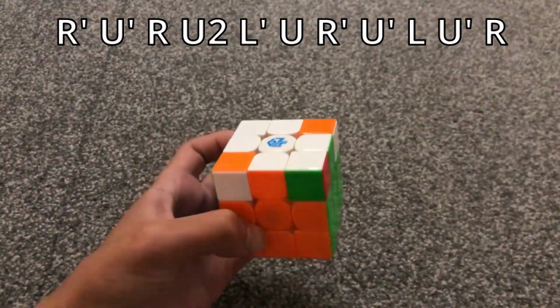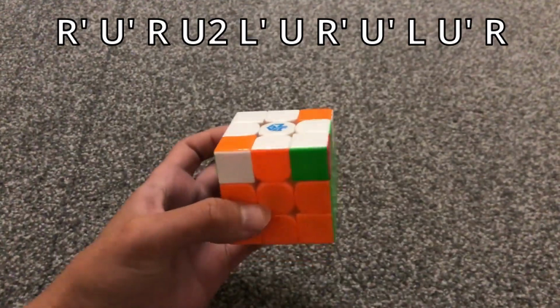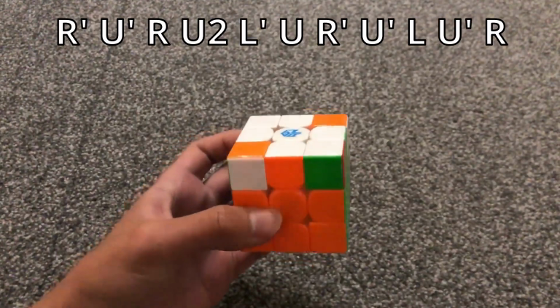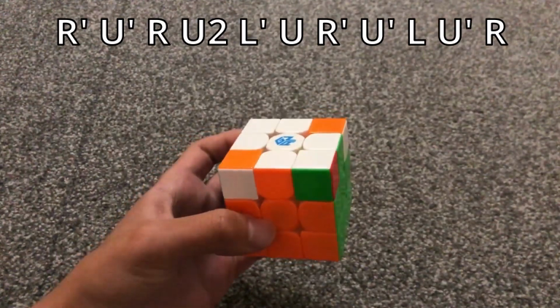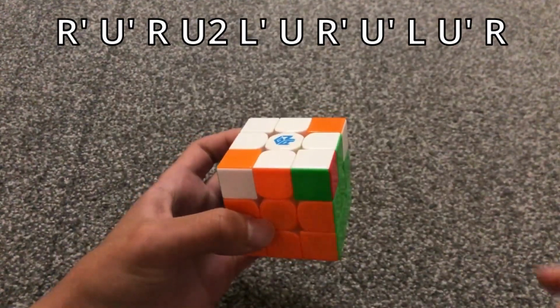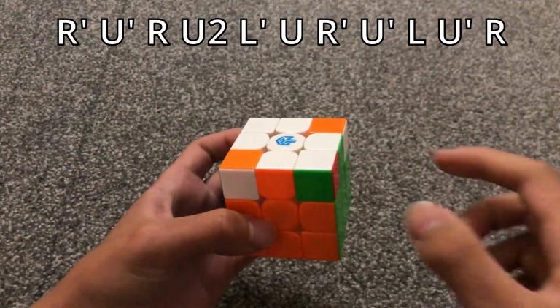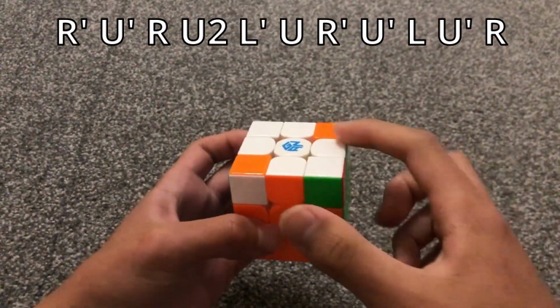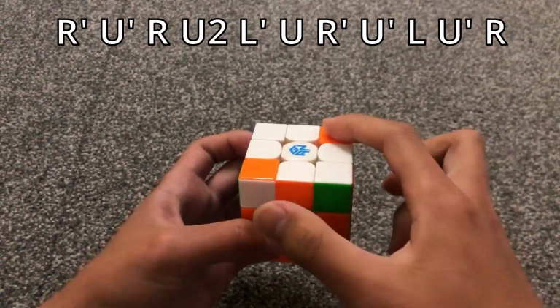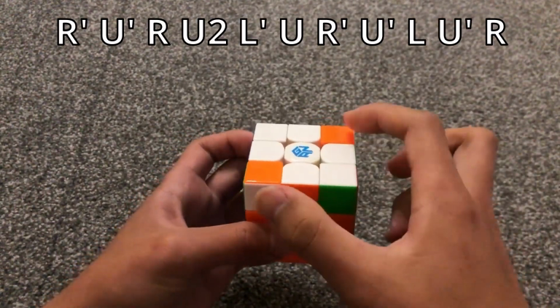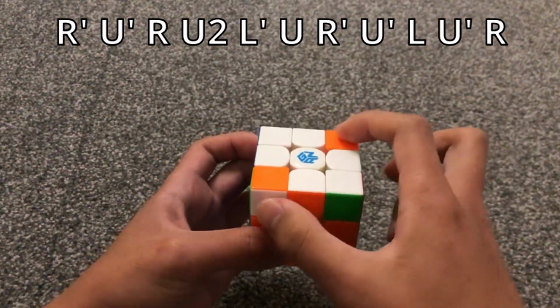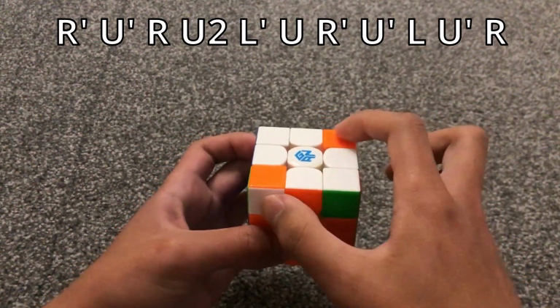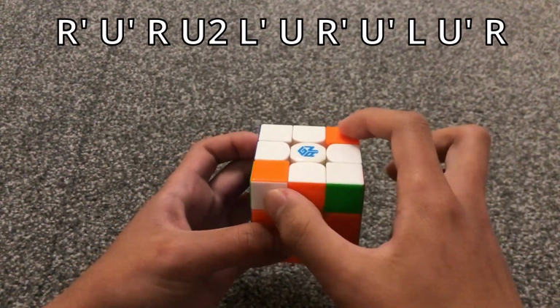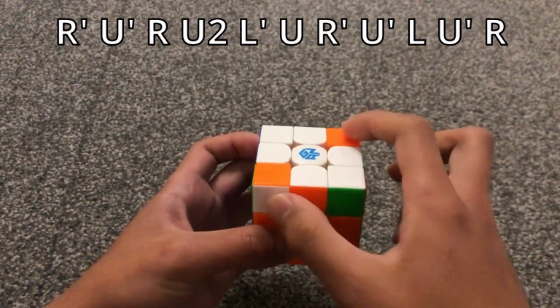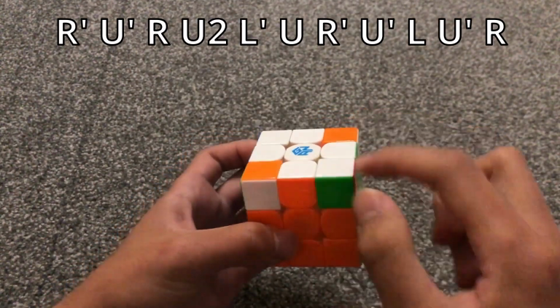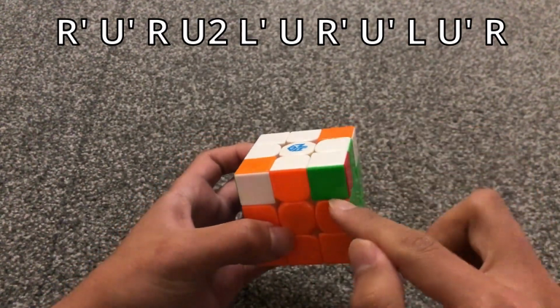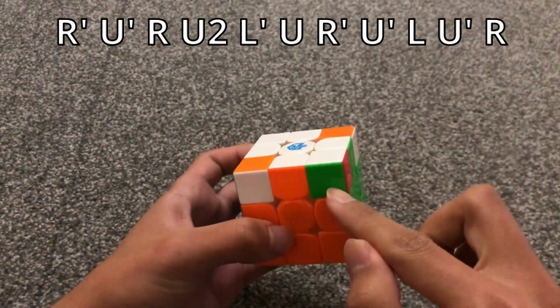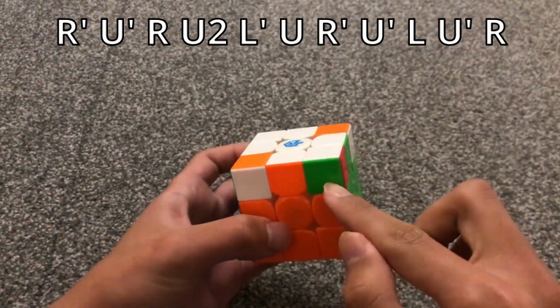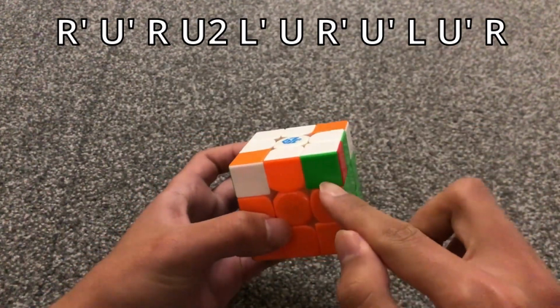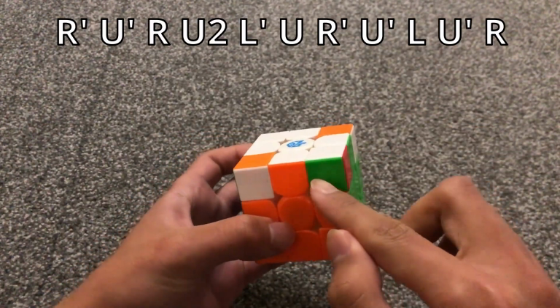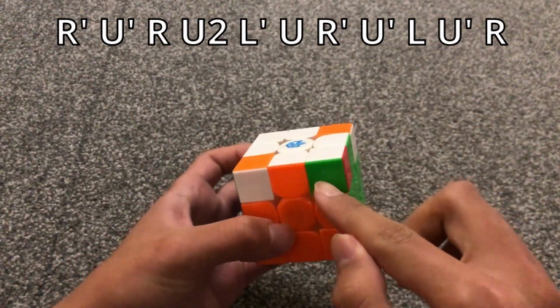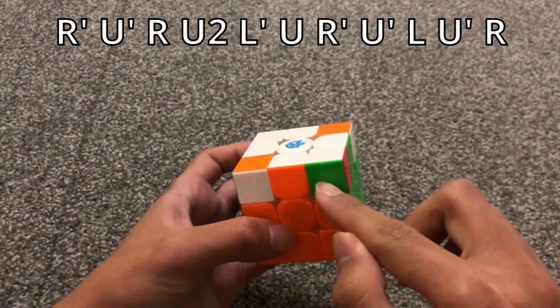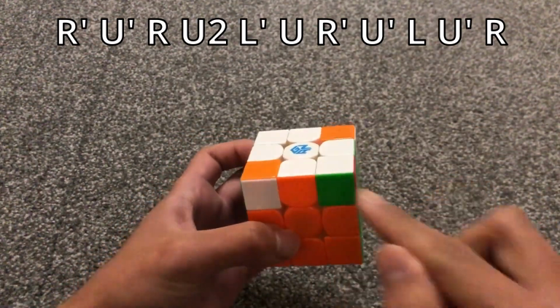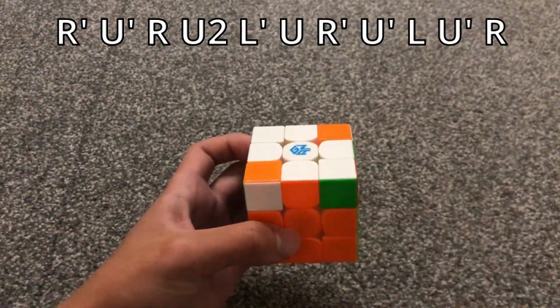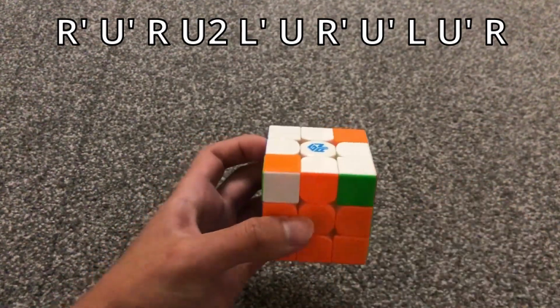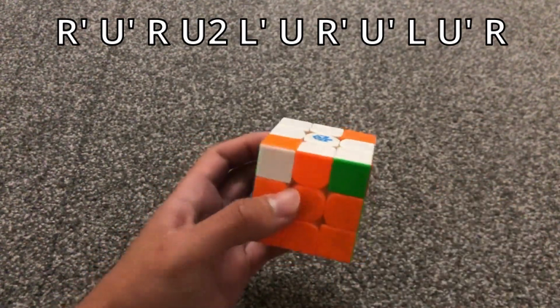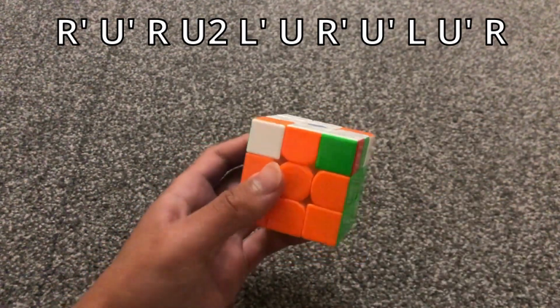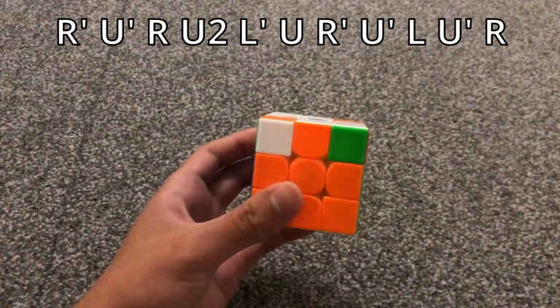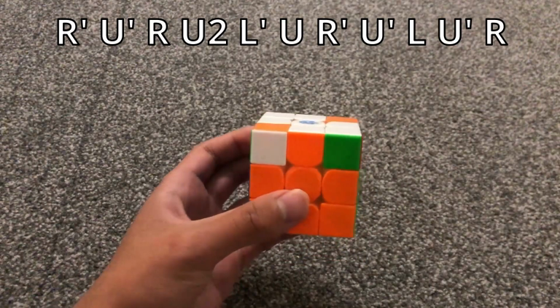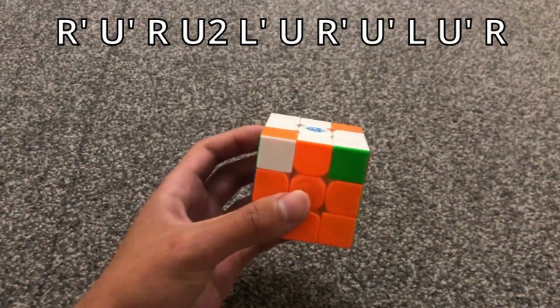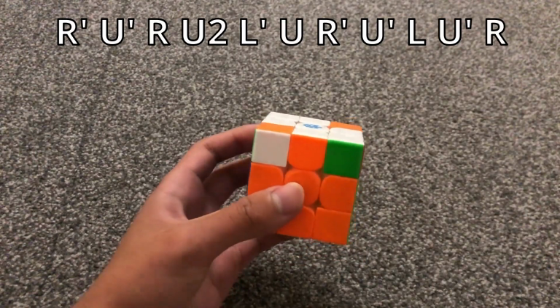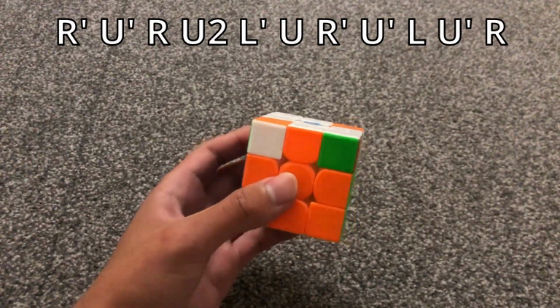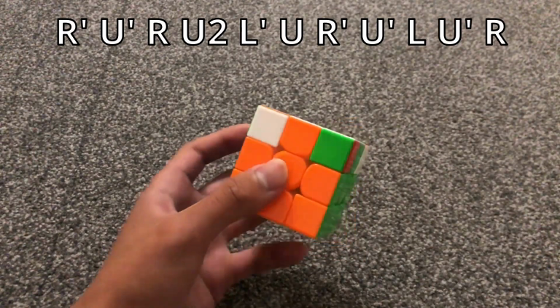When the diagonal stickers are matching and this one is not opposite, you just do this algorithm.